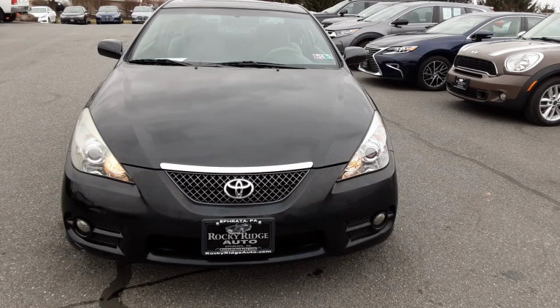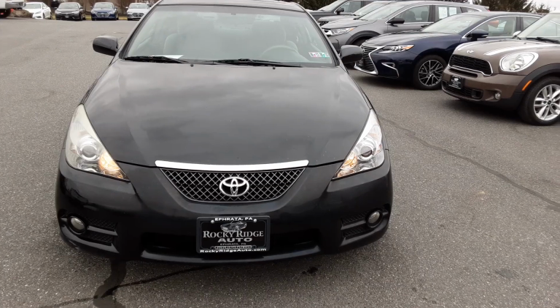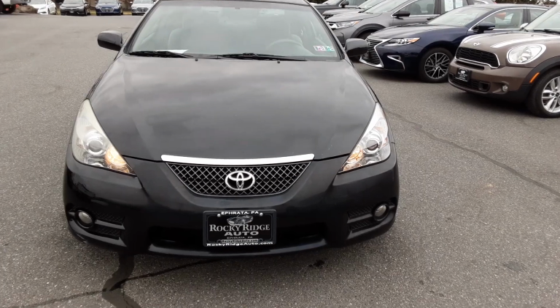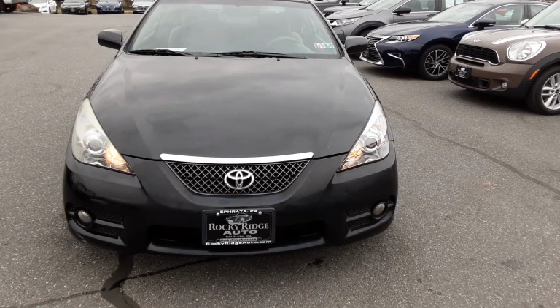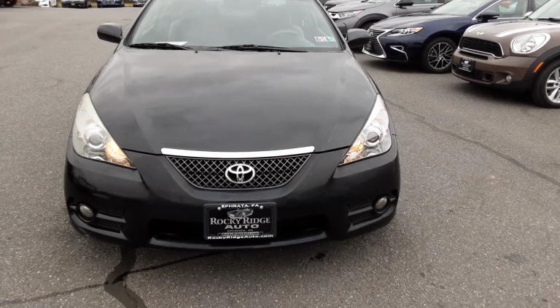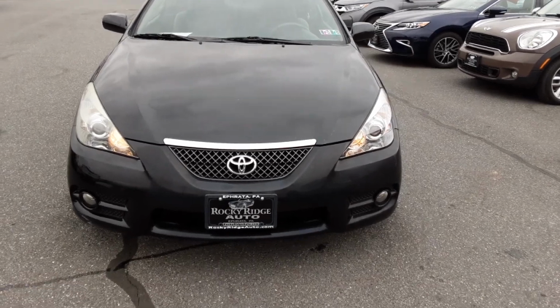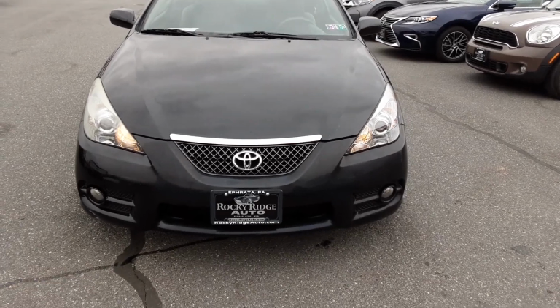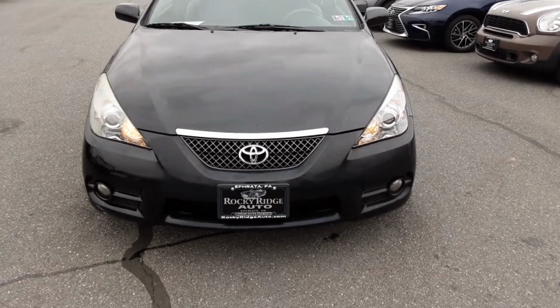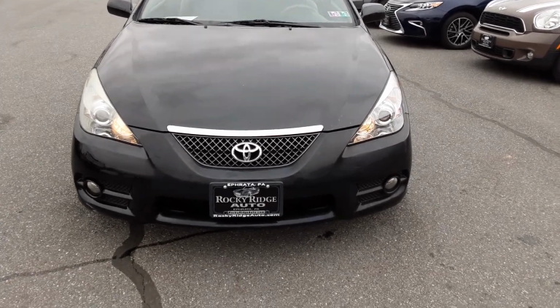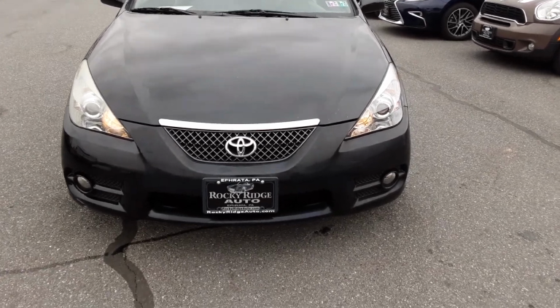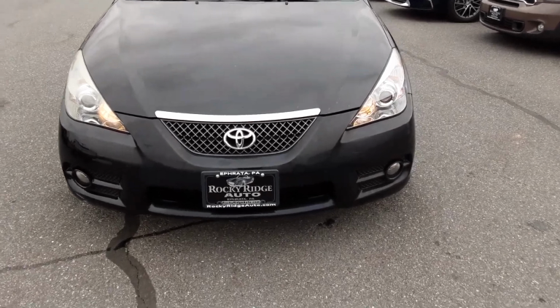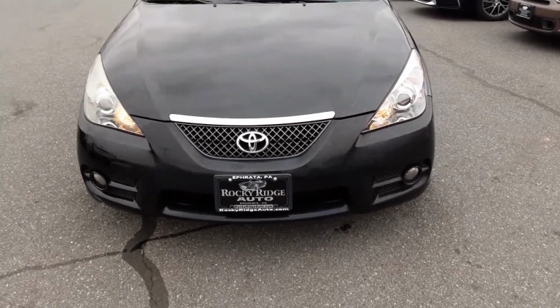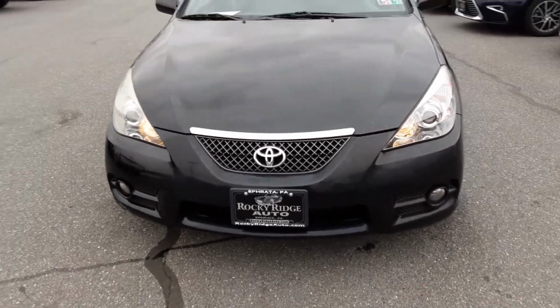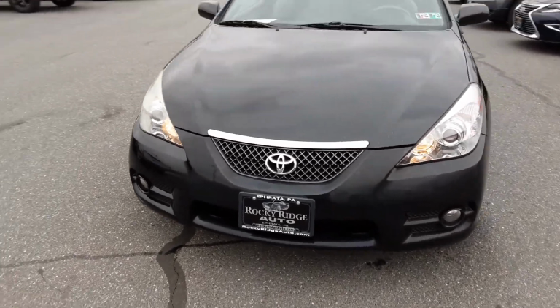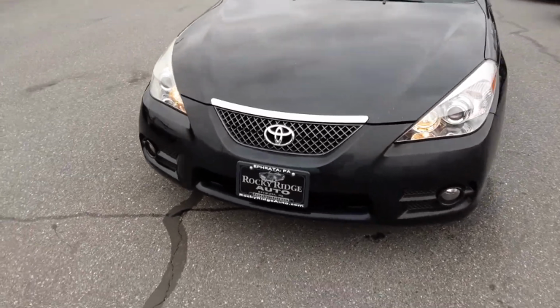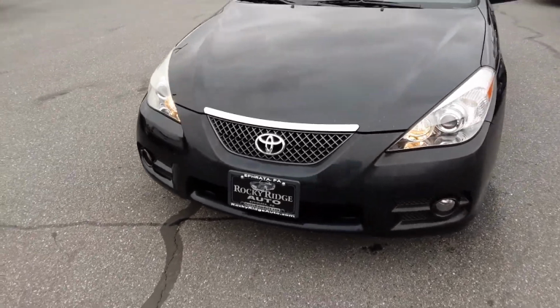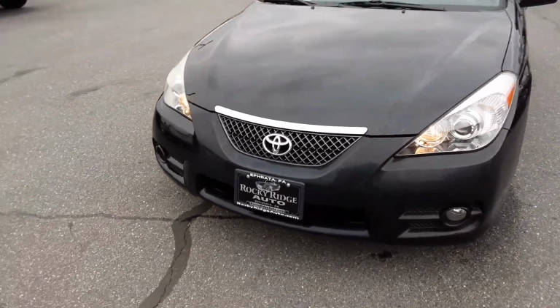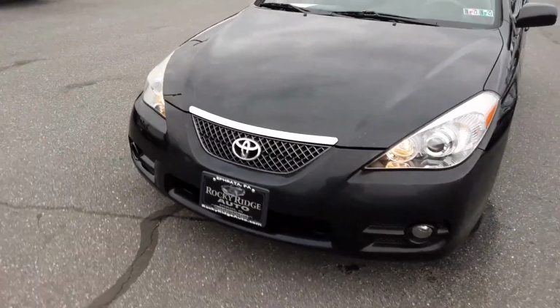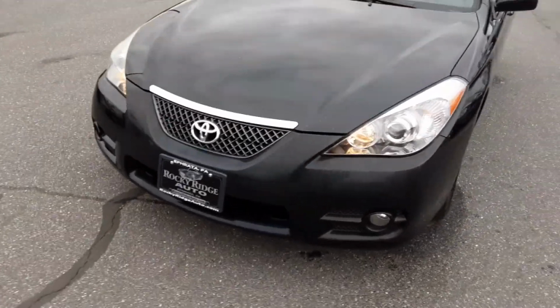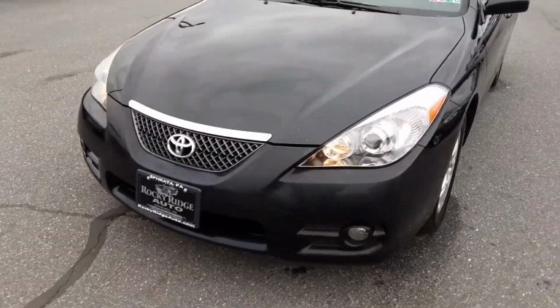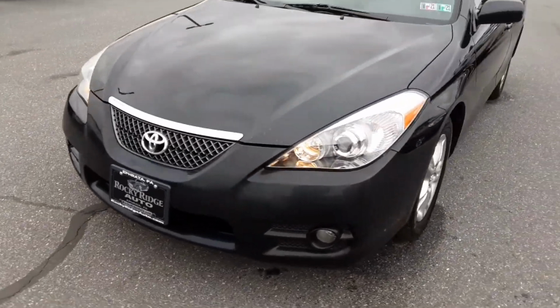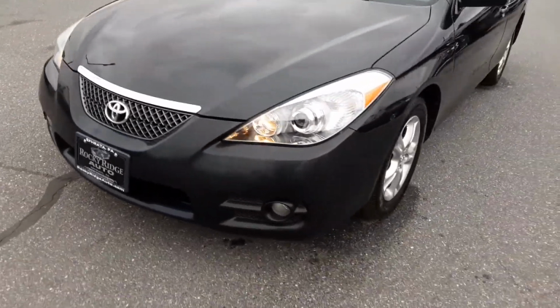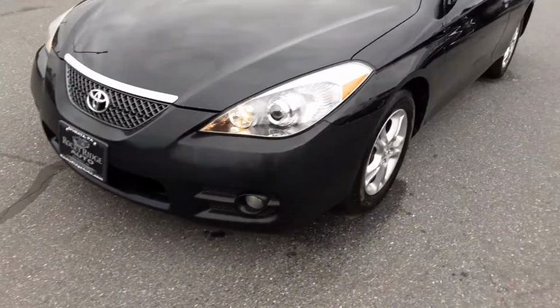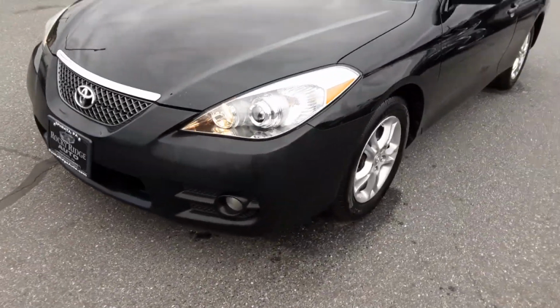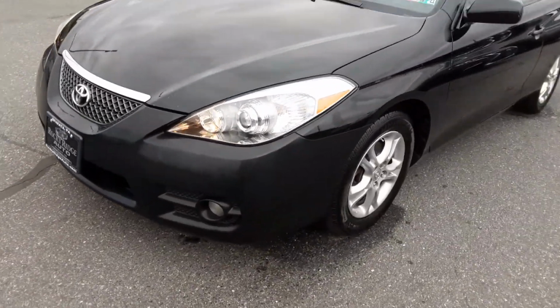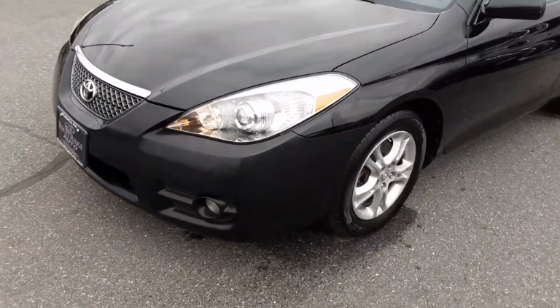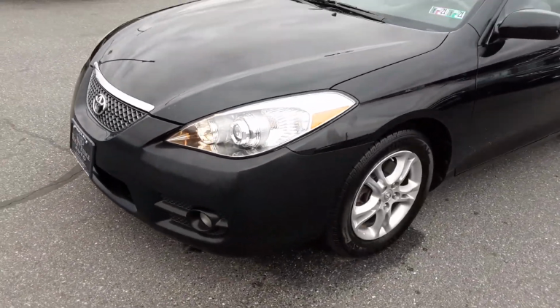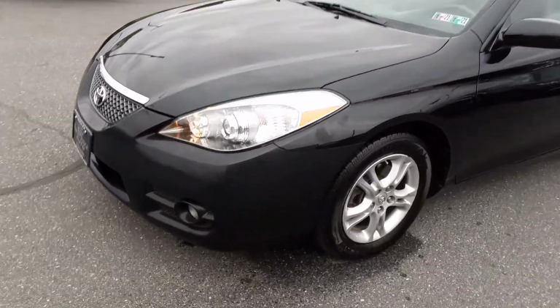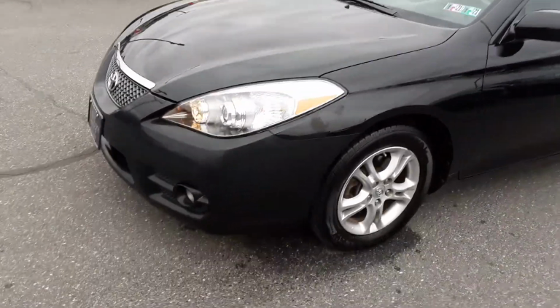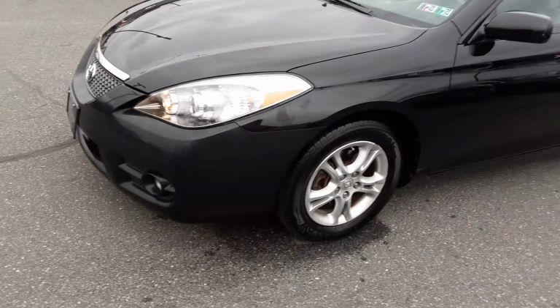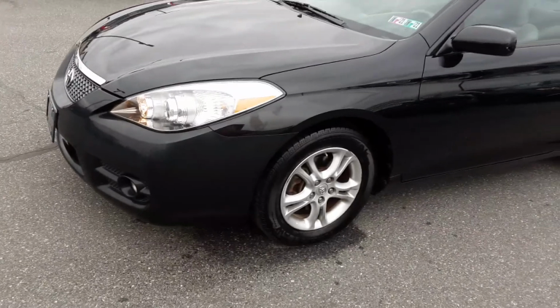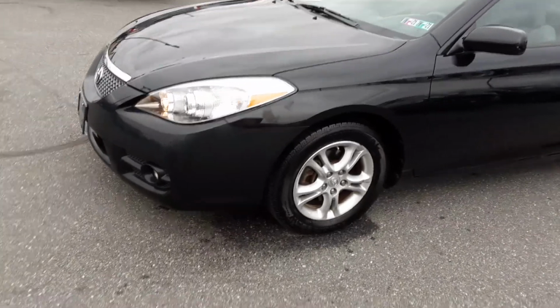Hi, welcome back to Rocky Ridge Auto. Today we have a very special car I want to show you.